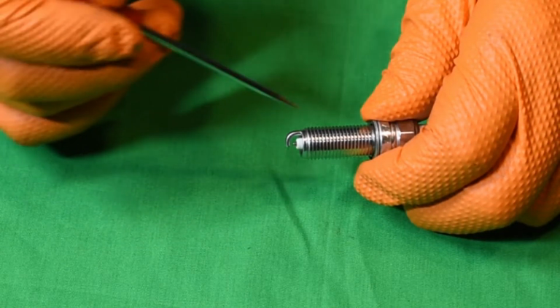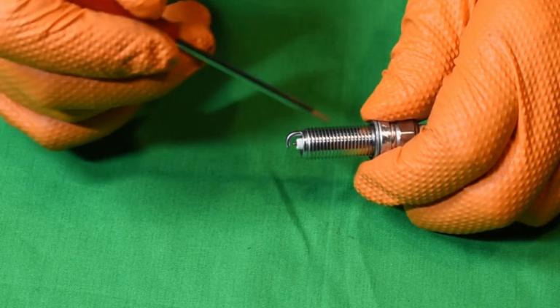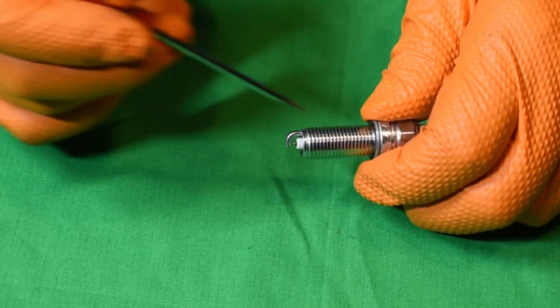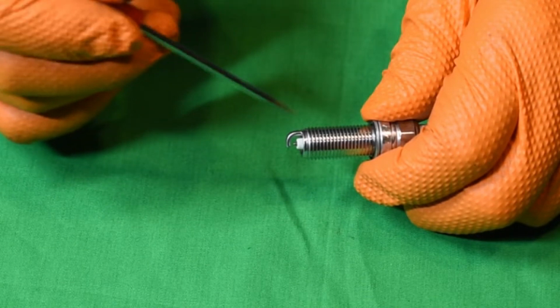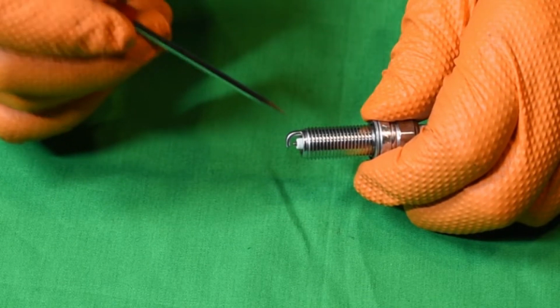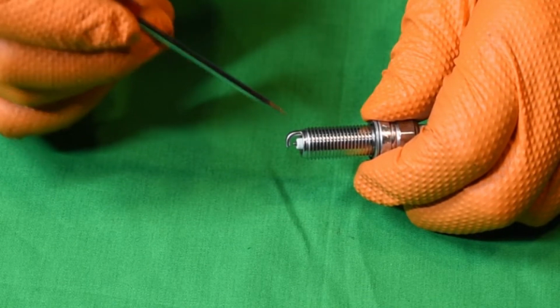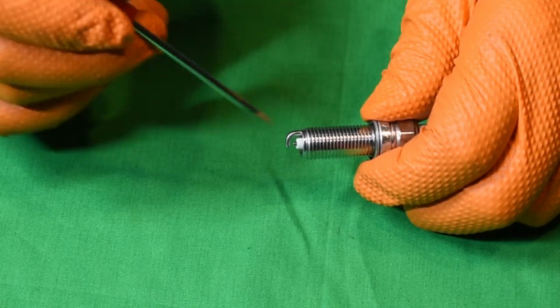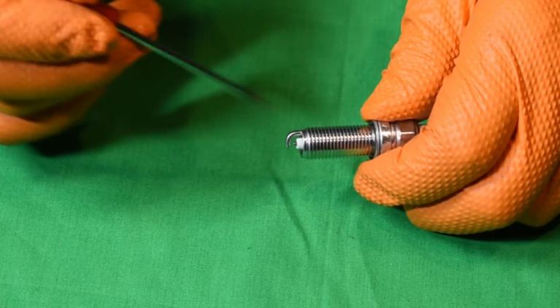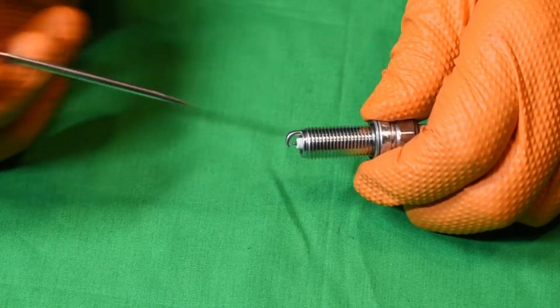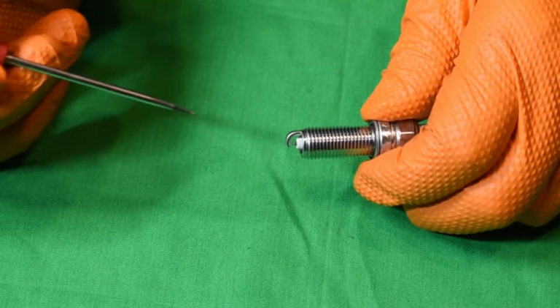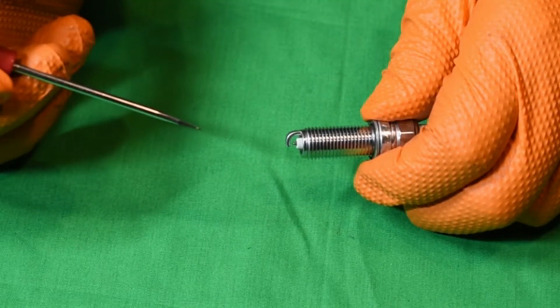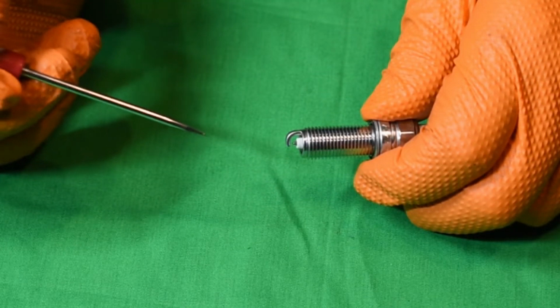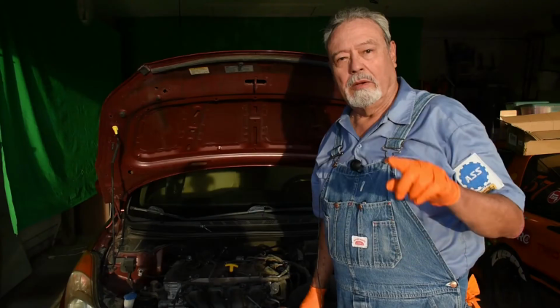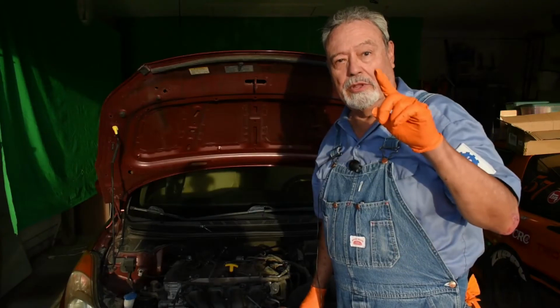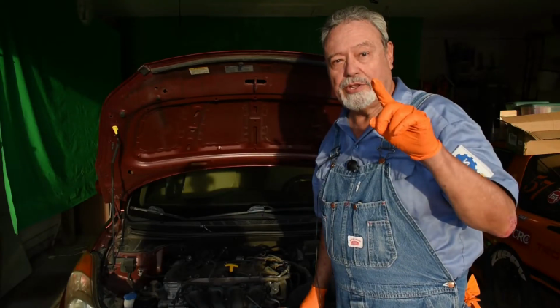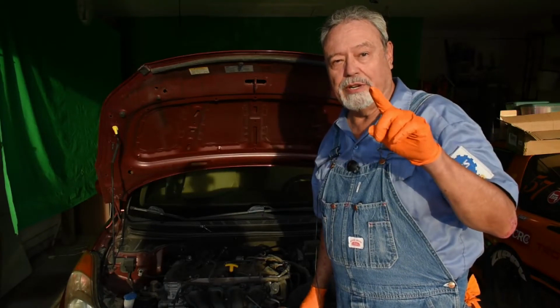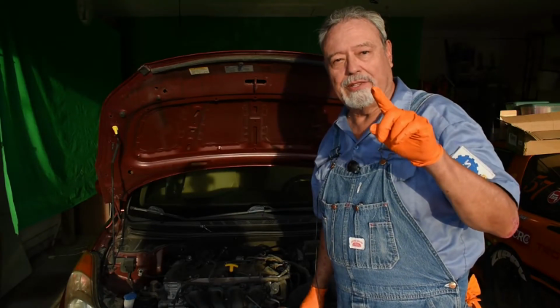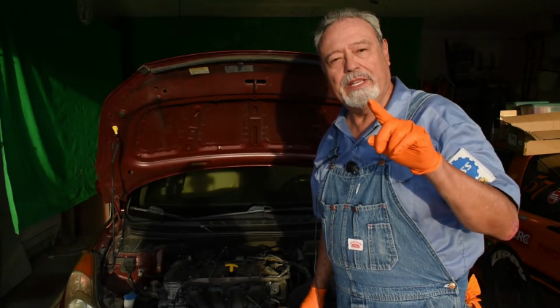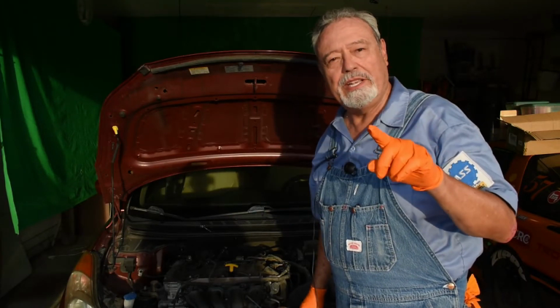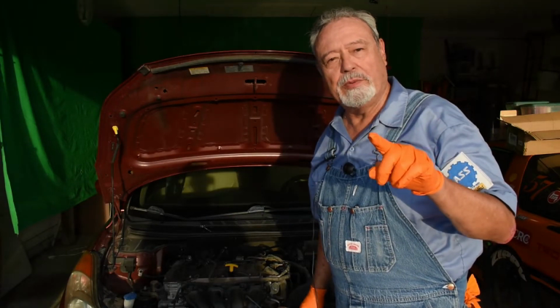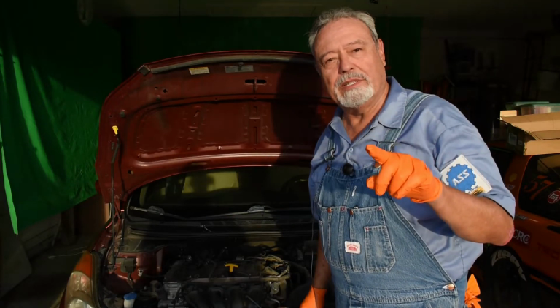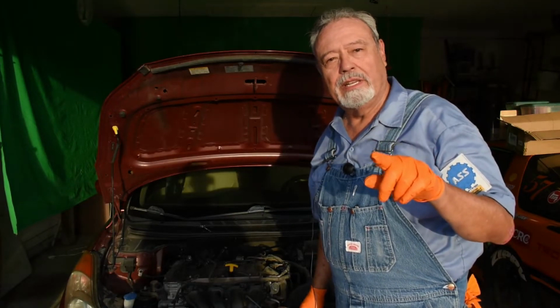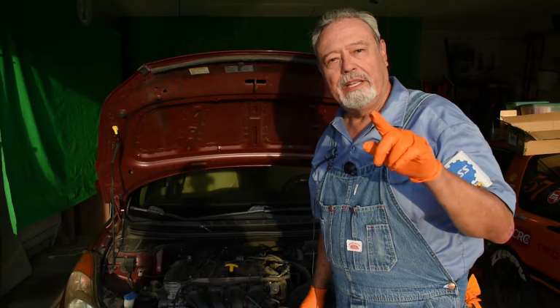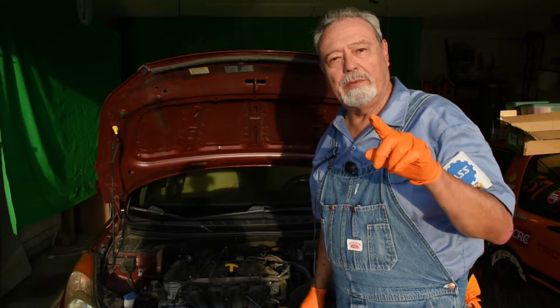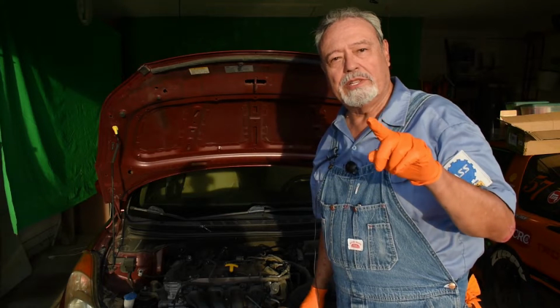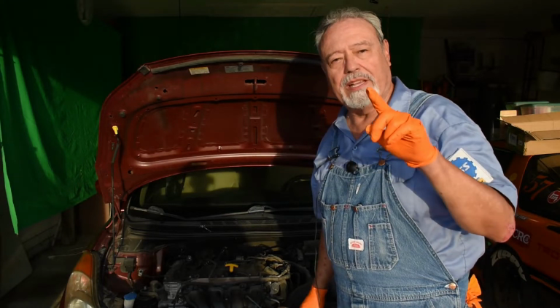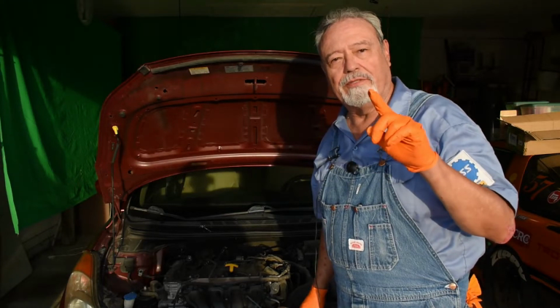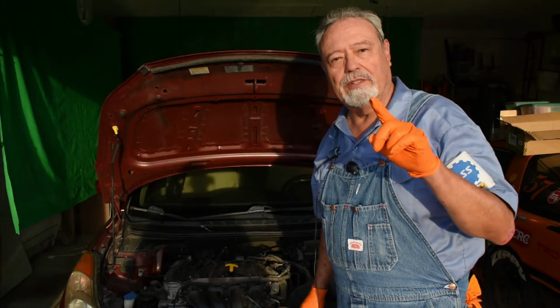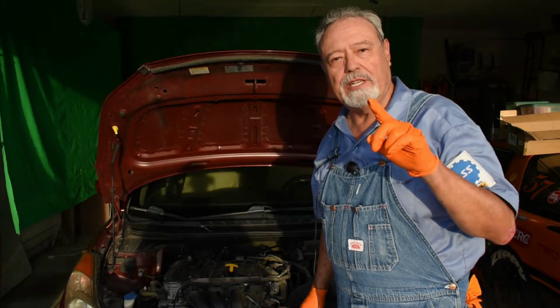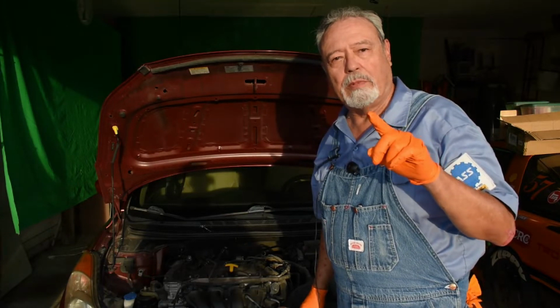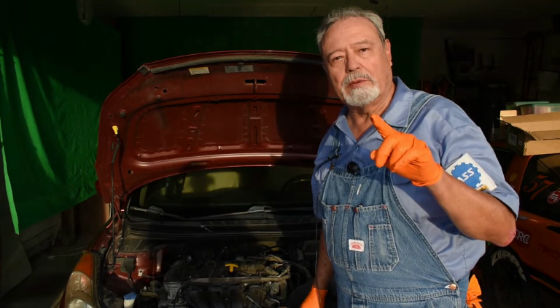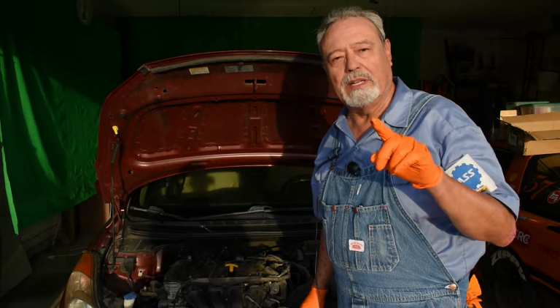The spark plugs usually come pre-gapped, but you don't just throw them in there. You can take your measurement, but the most important thing is to make sure that the negative electrode is level — not tilted down and not tilted up. Let's put these spark plugs in. This turned out to be an easy one — it was that faulty spark plug.